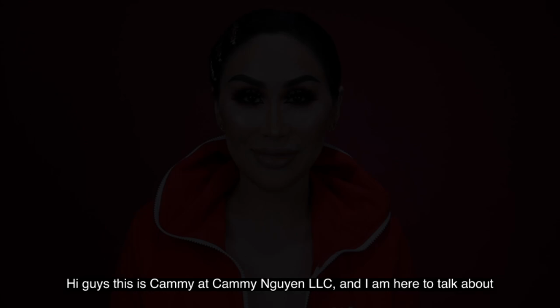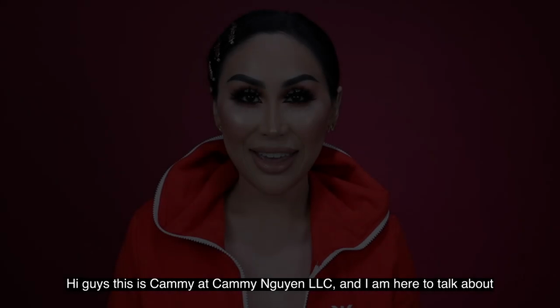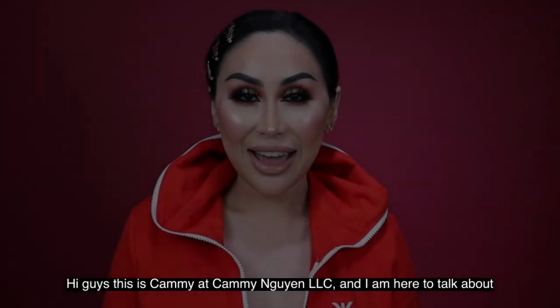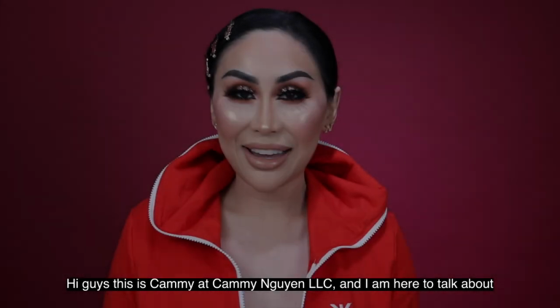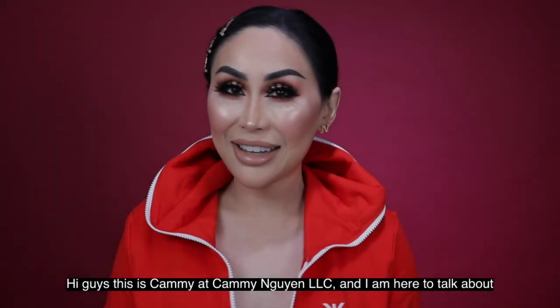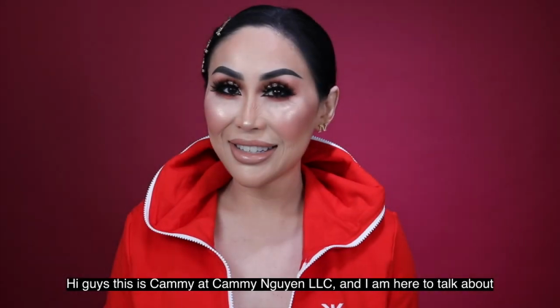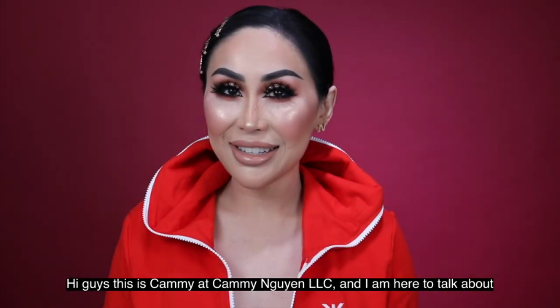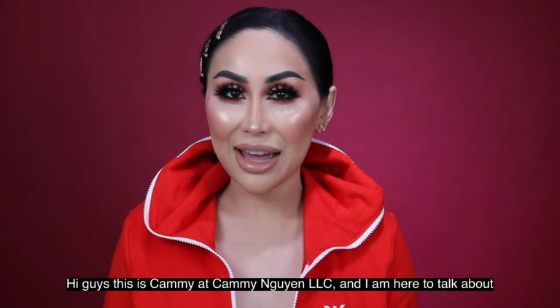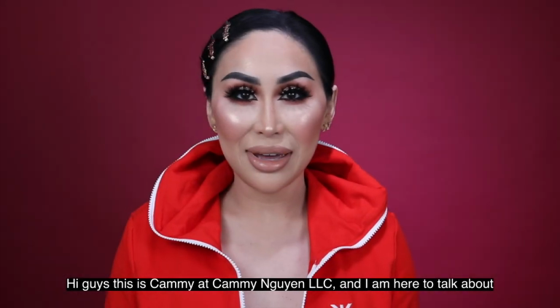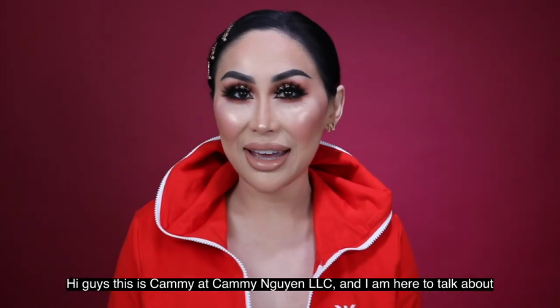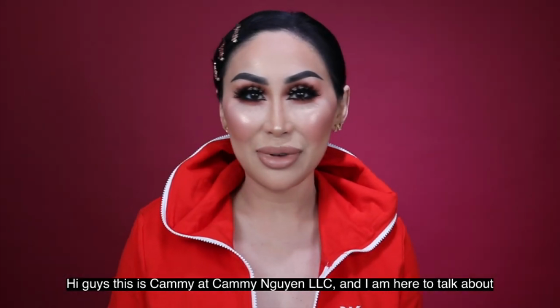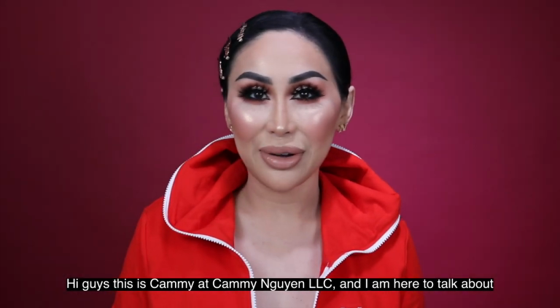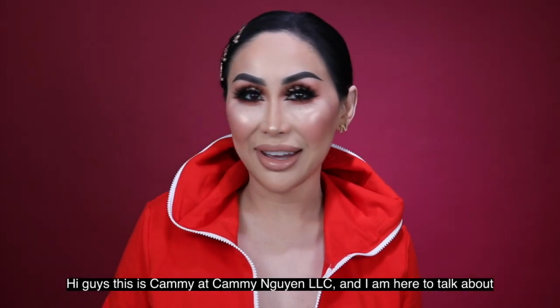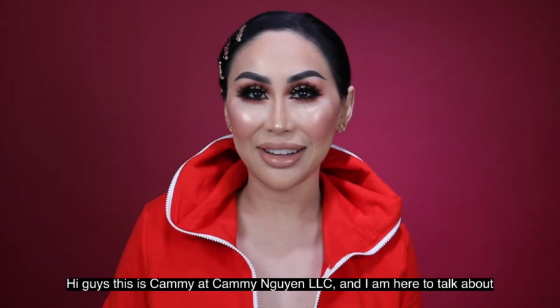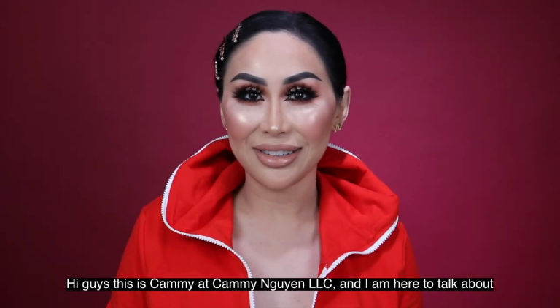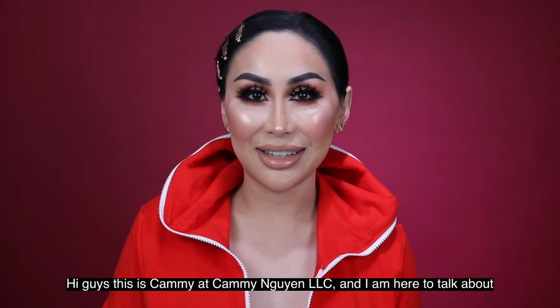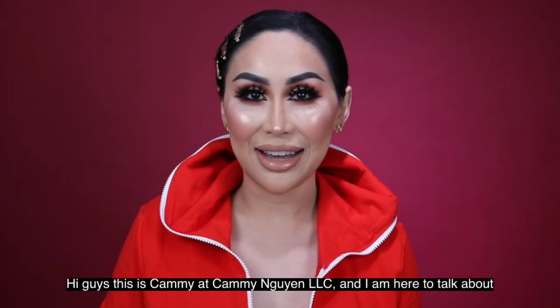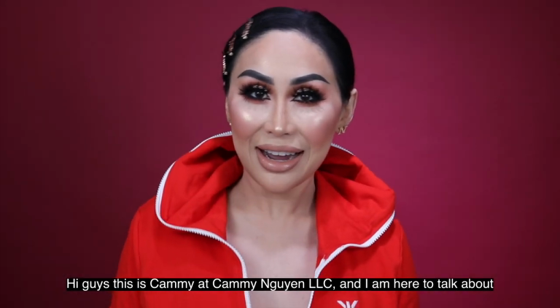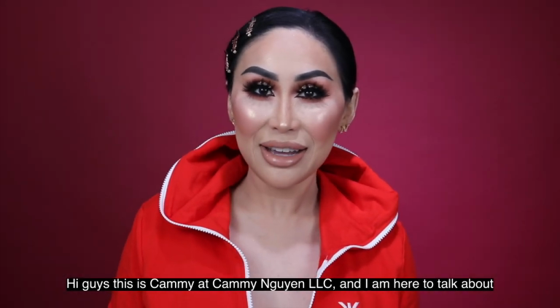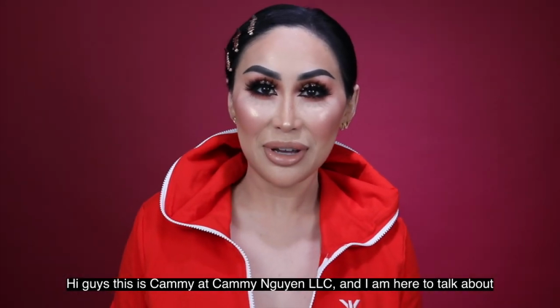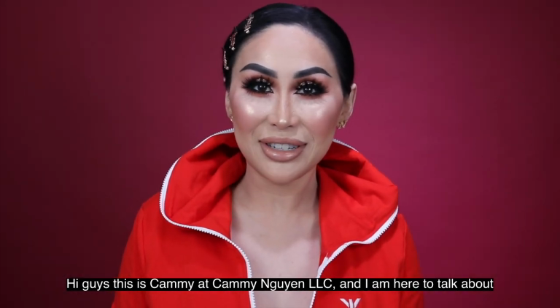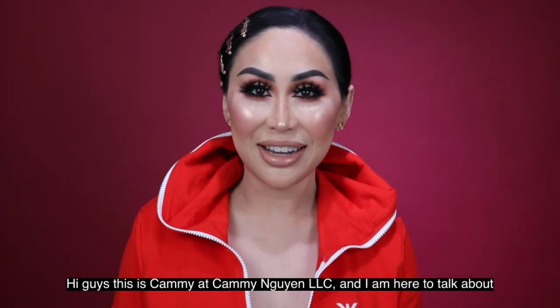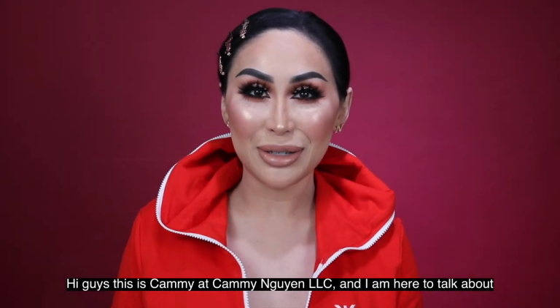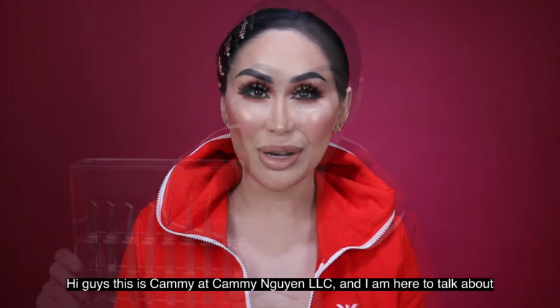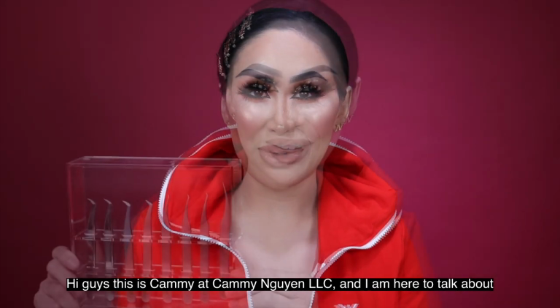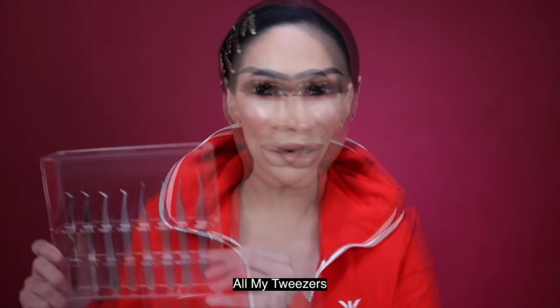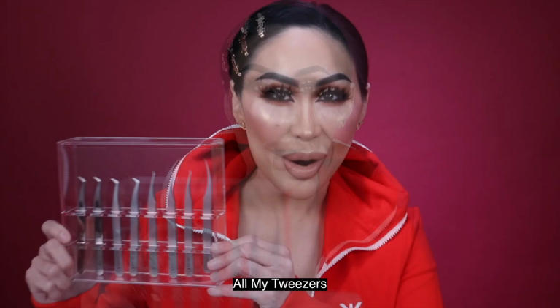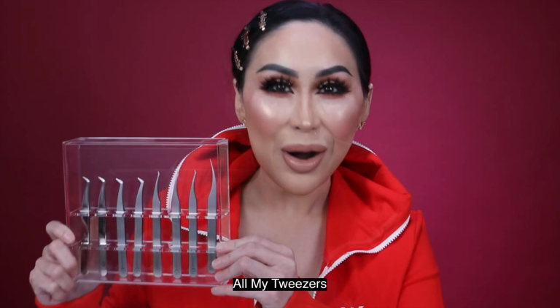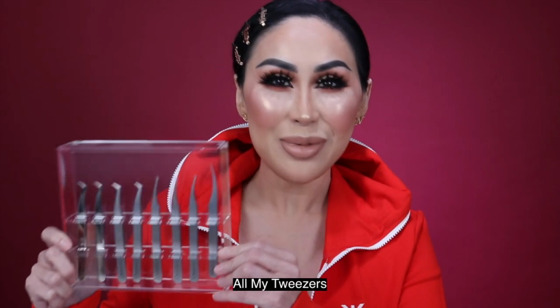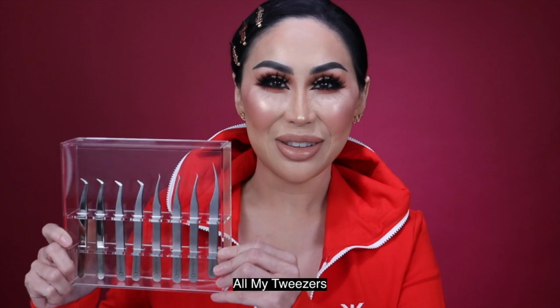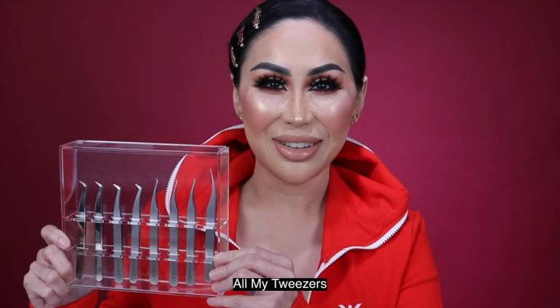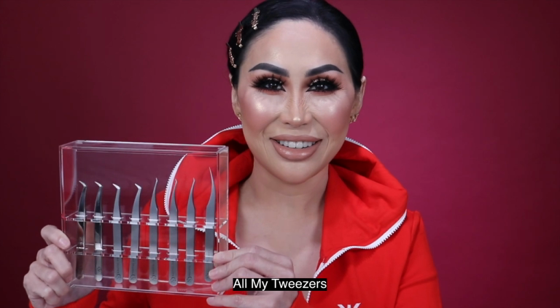Hi guys, this is Cammie at Cammie Wing LLC, and I am here today to talk about all my tweezers.